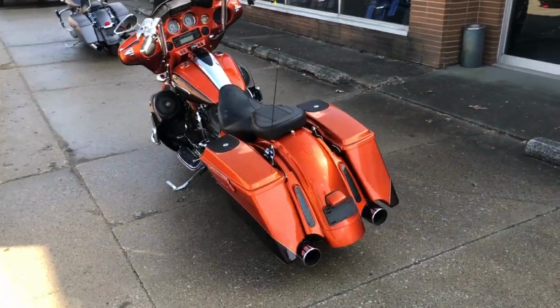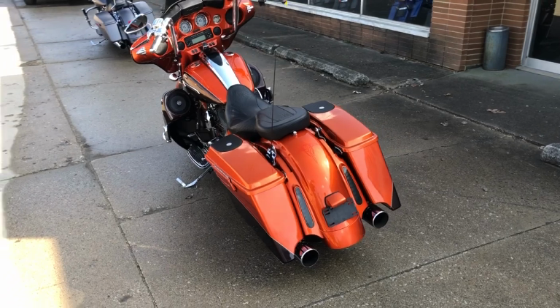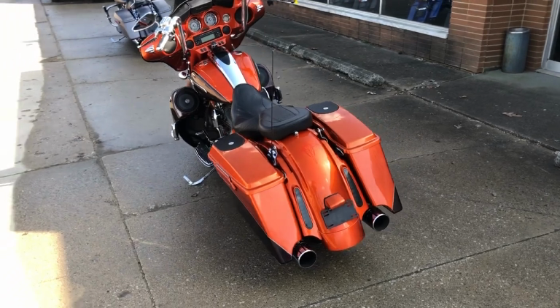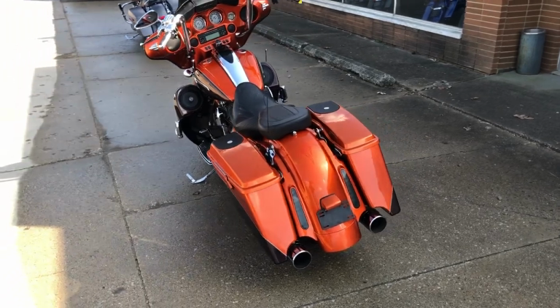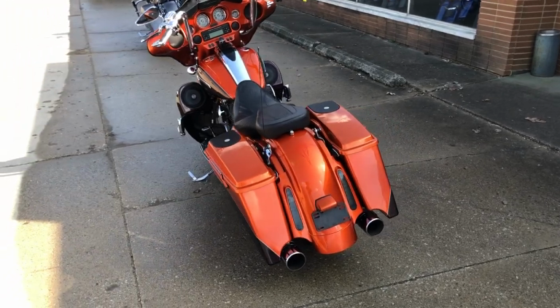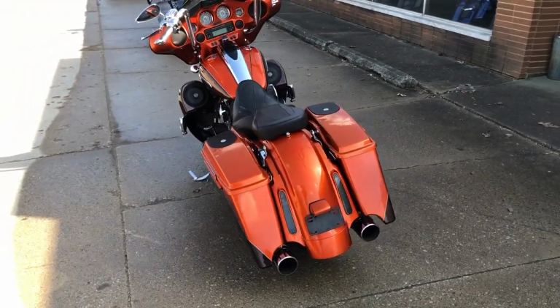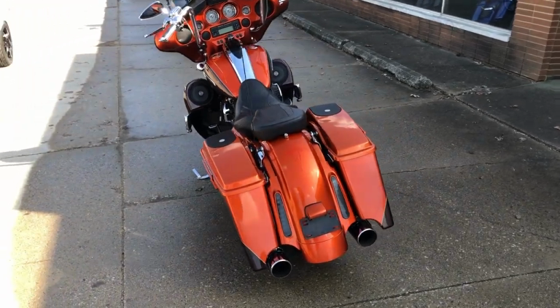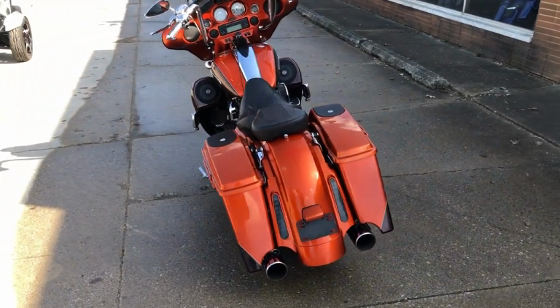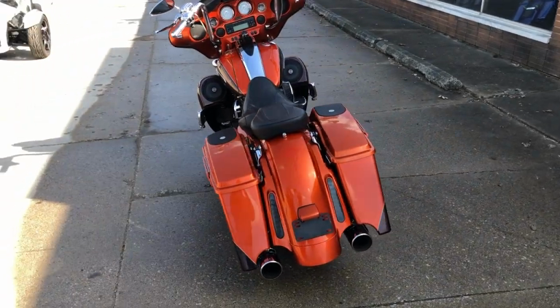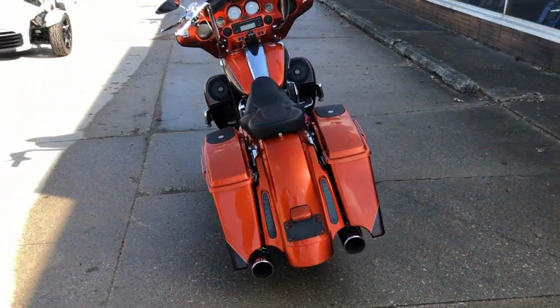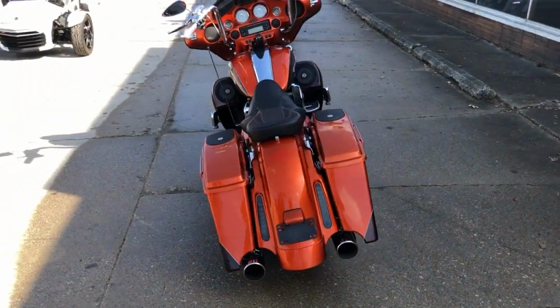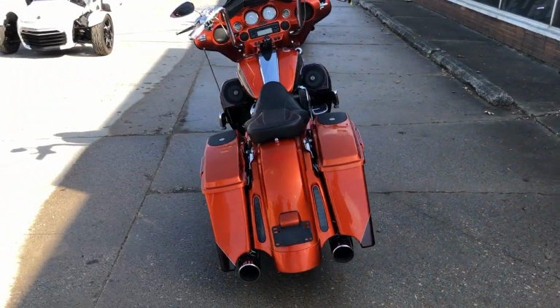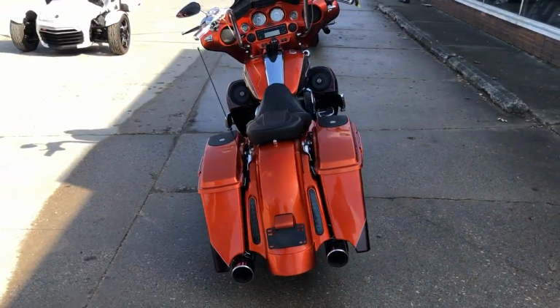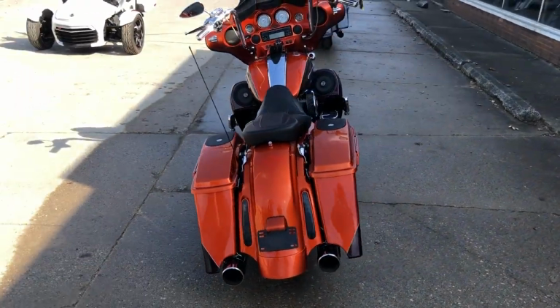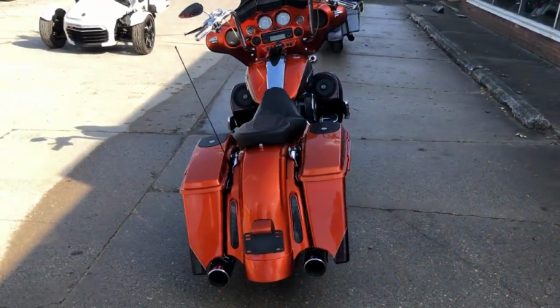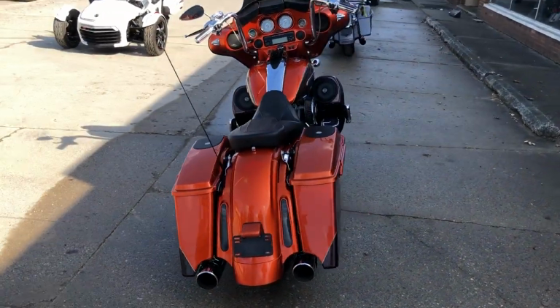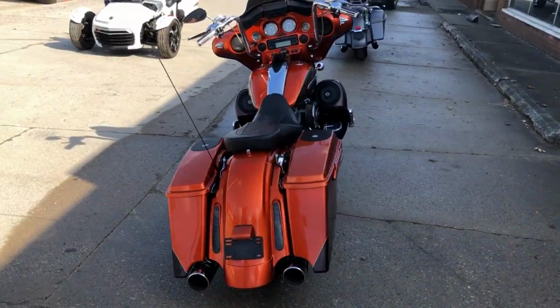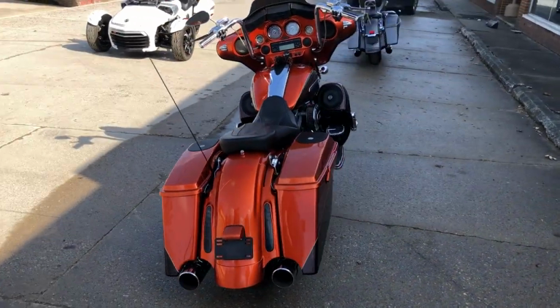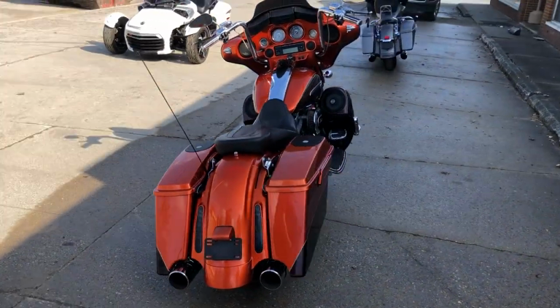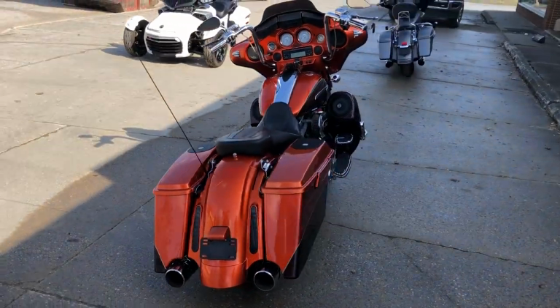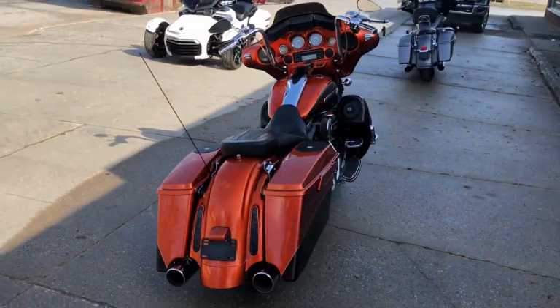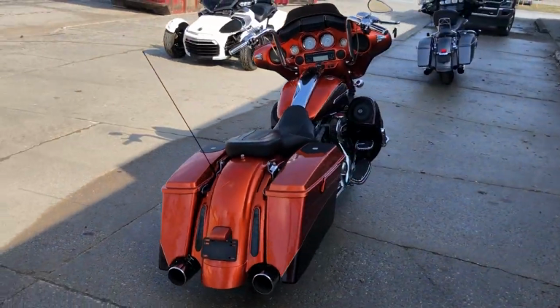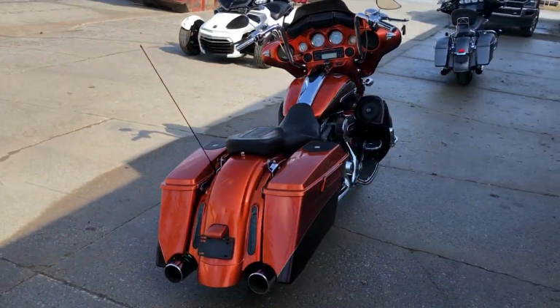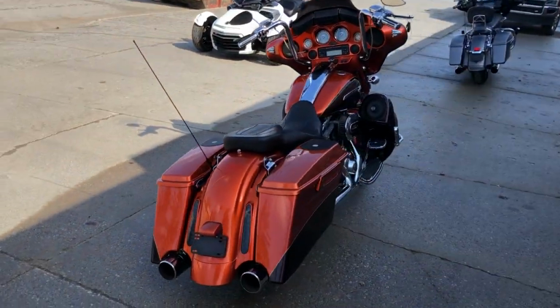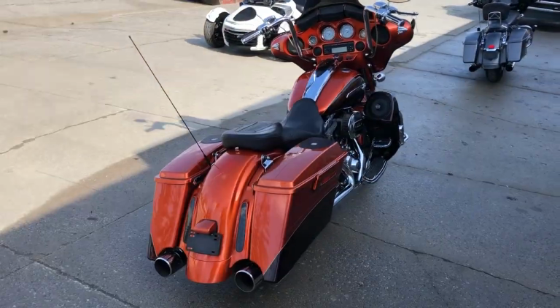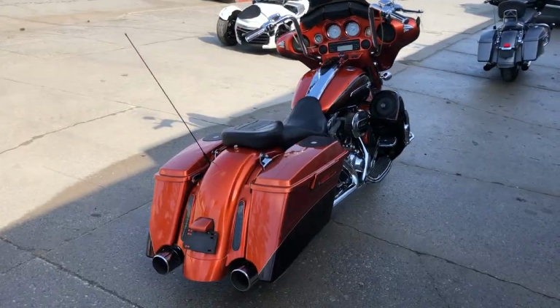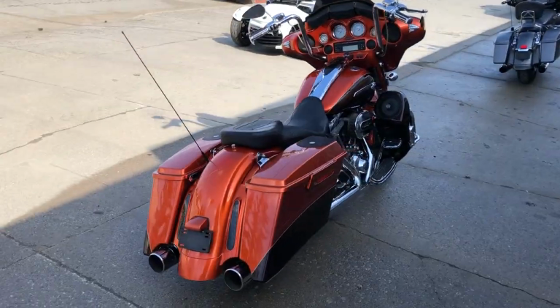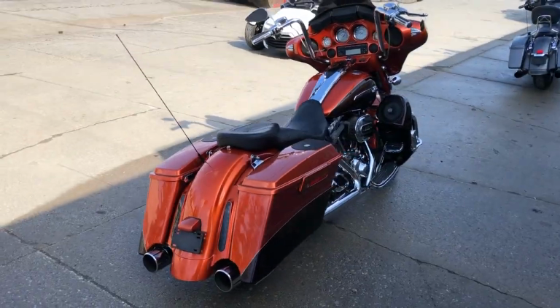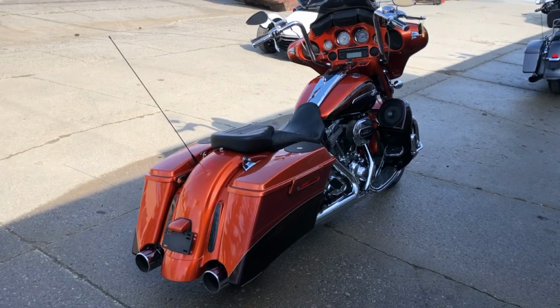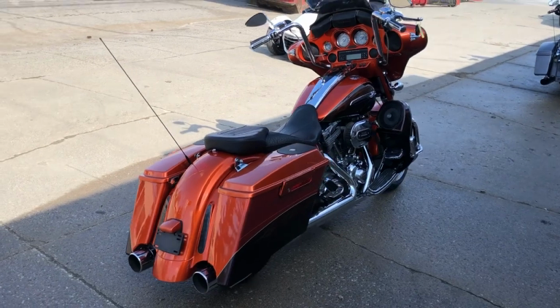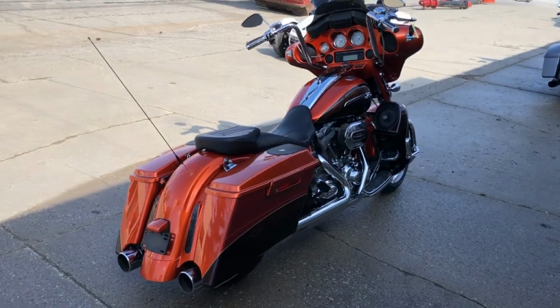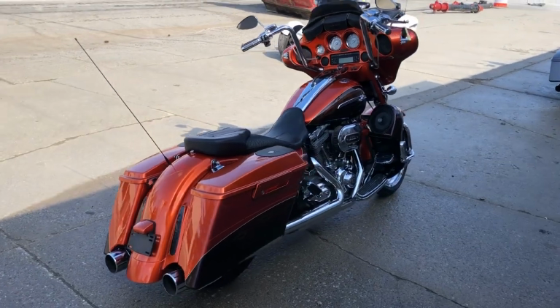A total of six speakers in this thing — two in the upper fairing, two speakers in the lowers, and two in the bags.